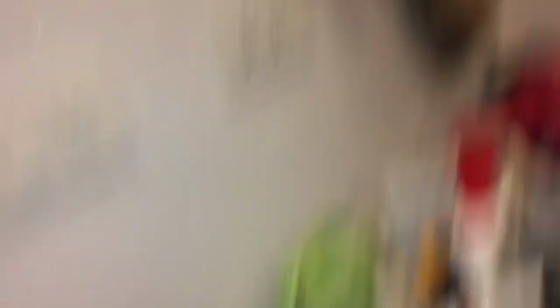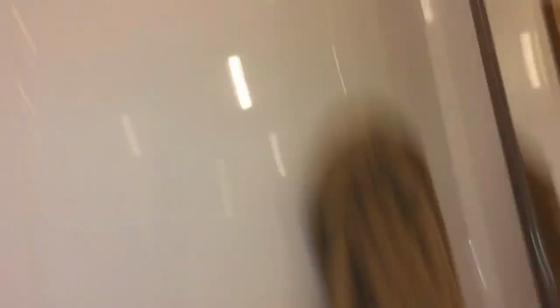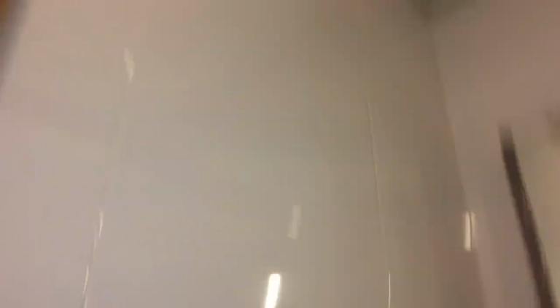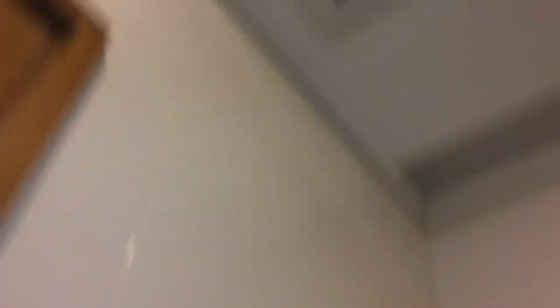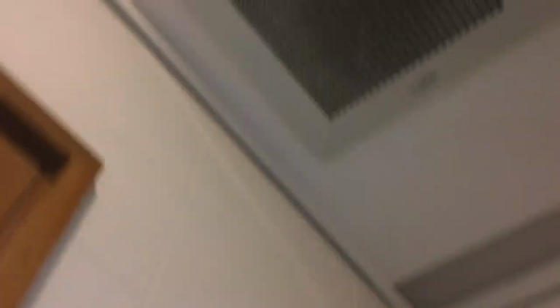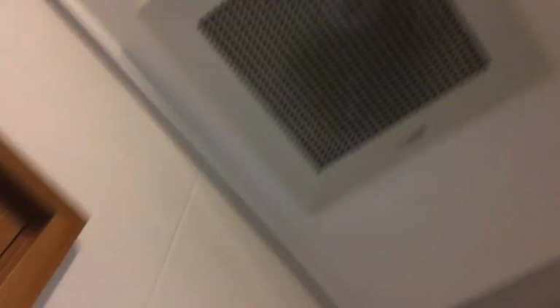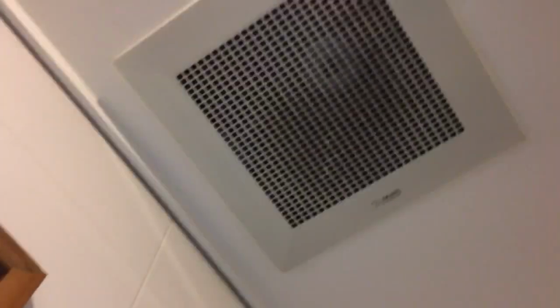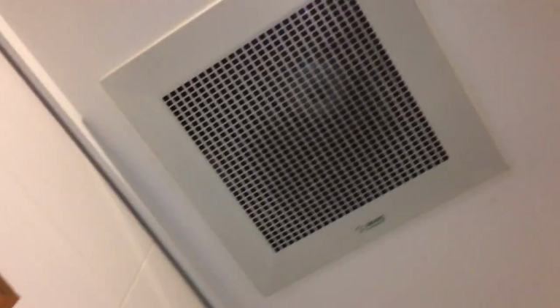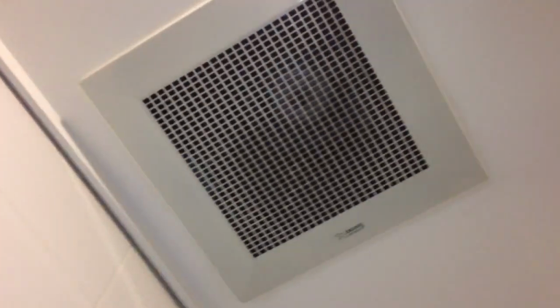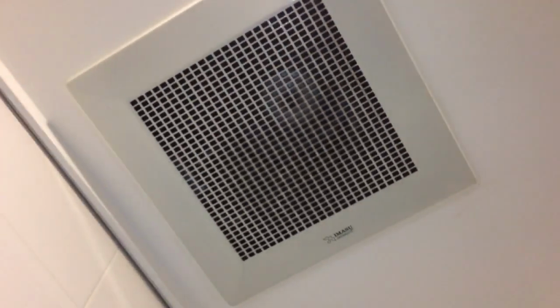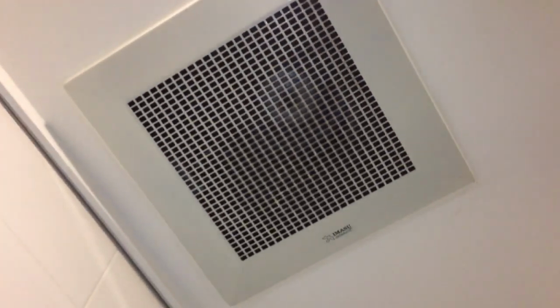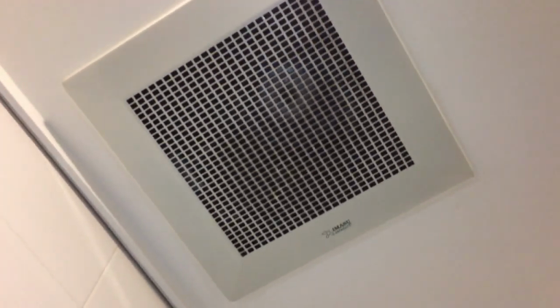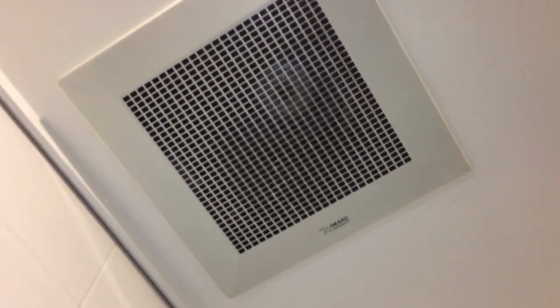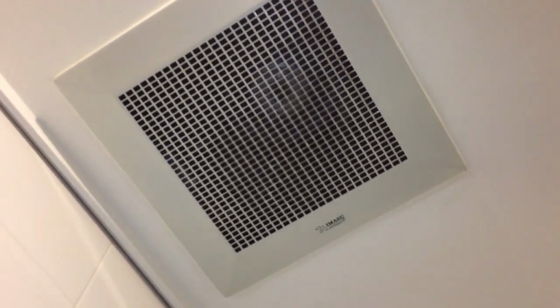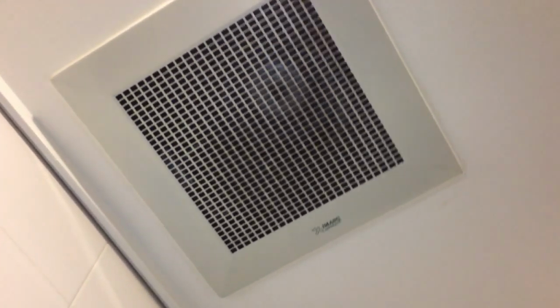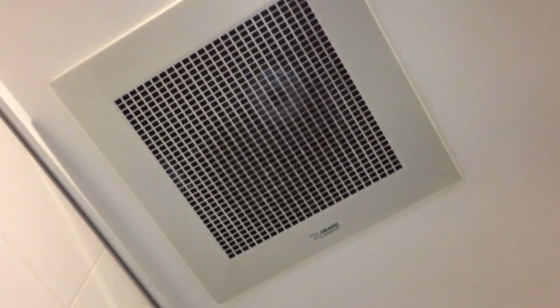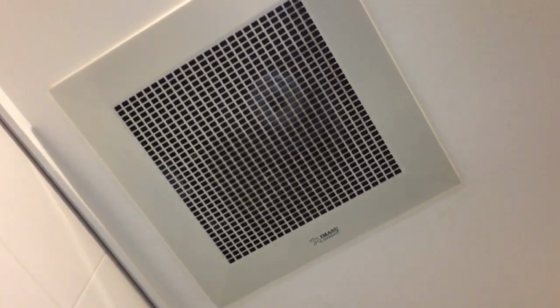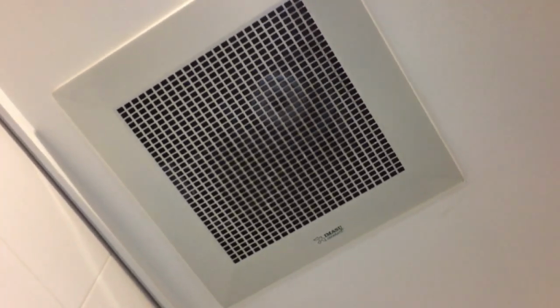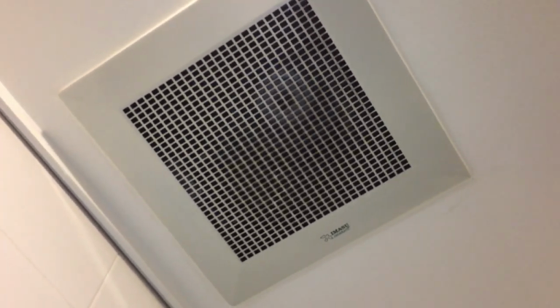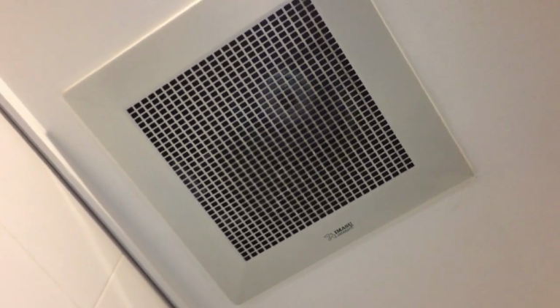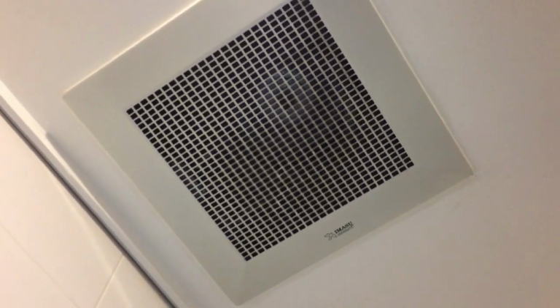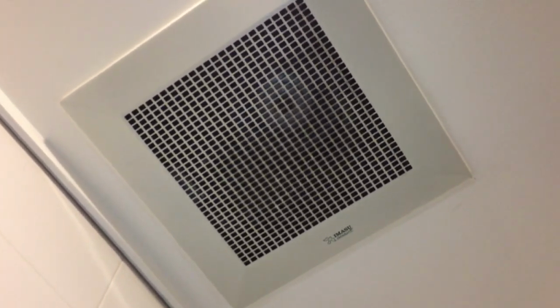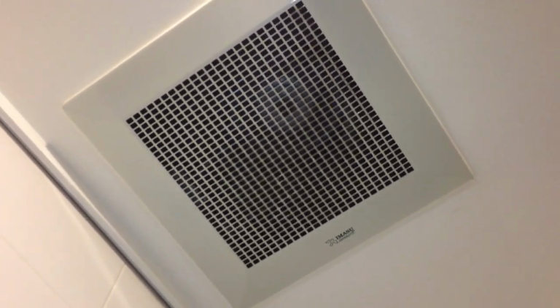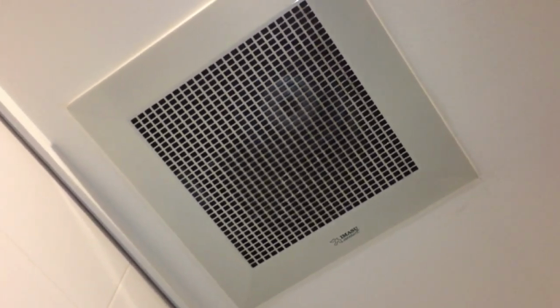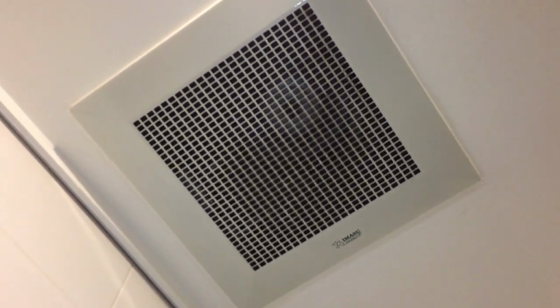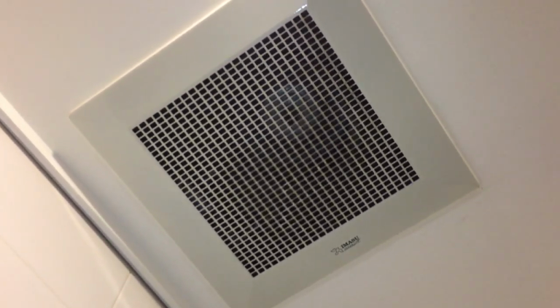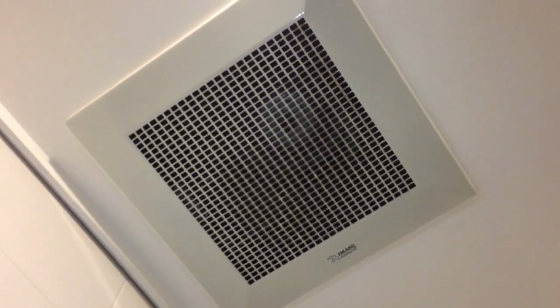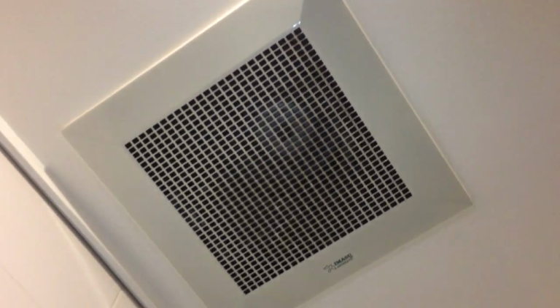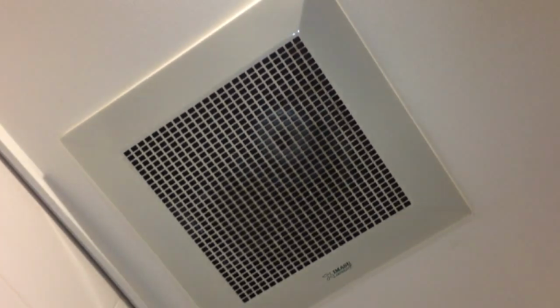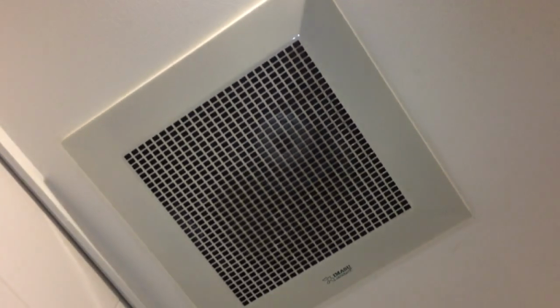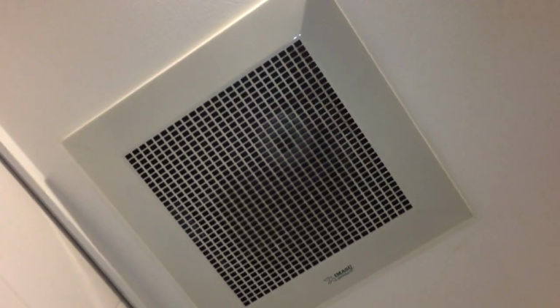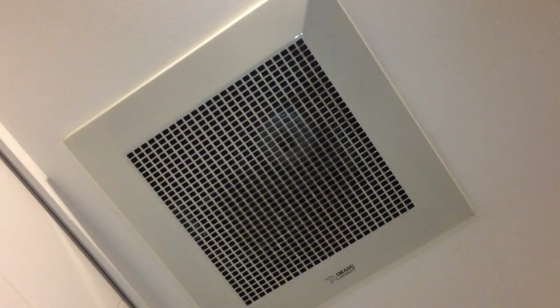It's not a small fan actually. It has to be like, let's say, 120mm or so.